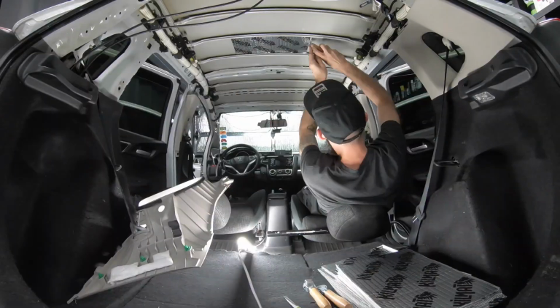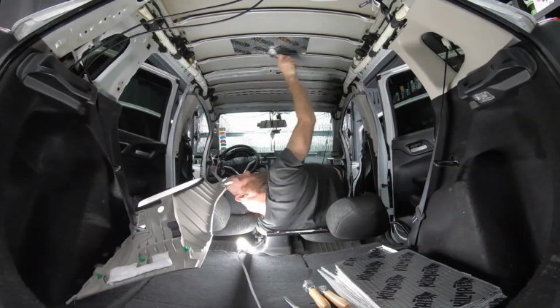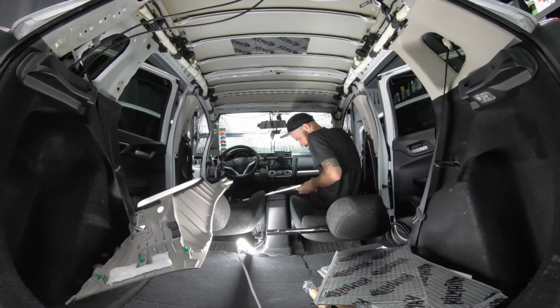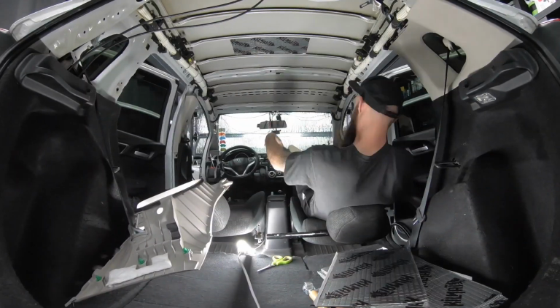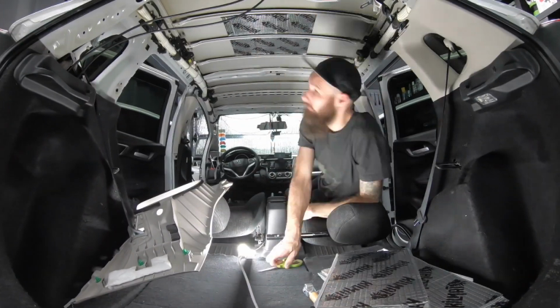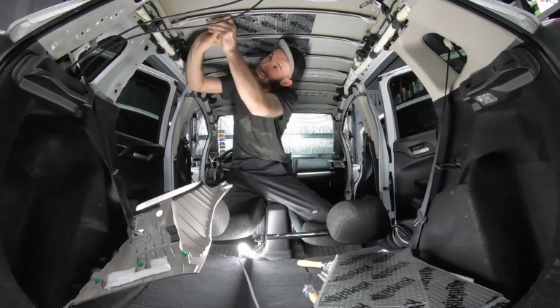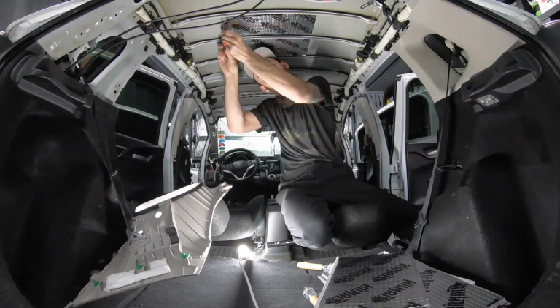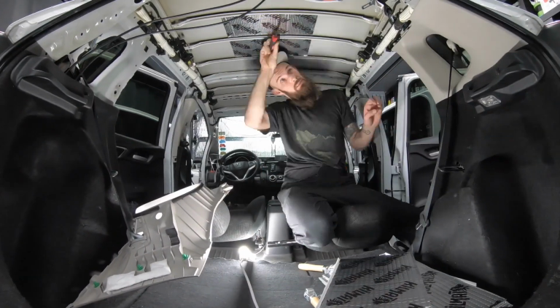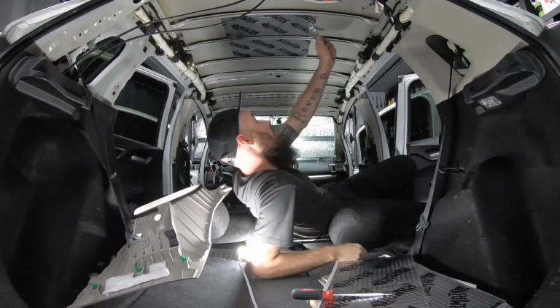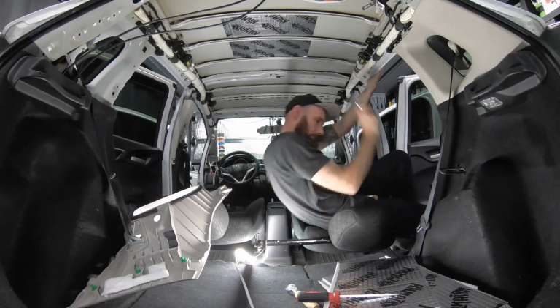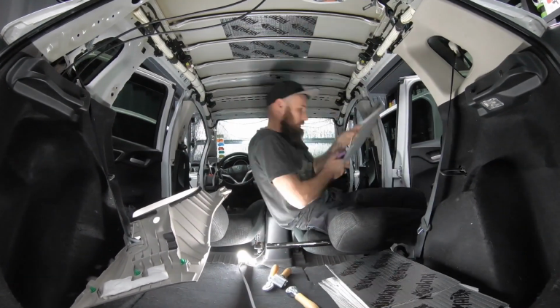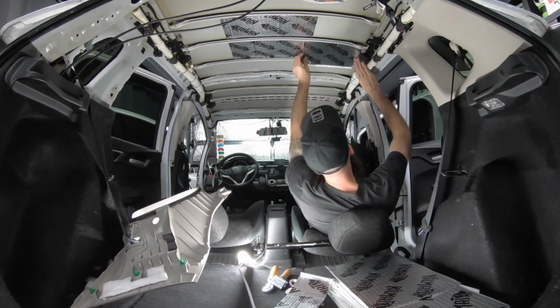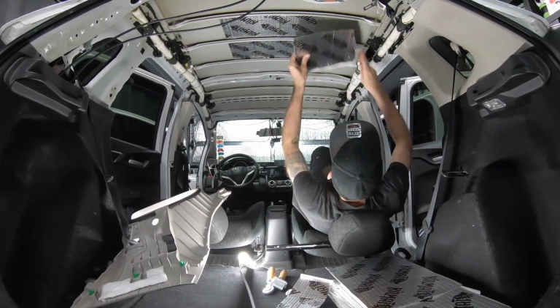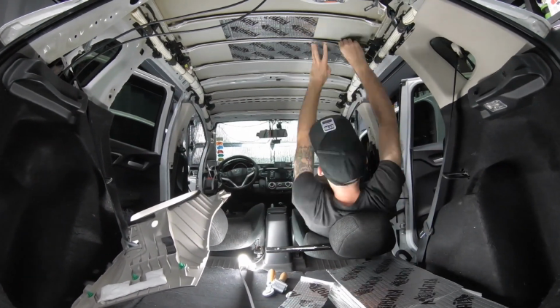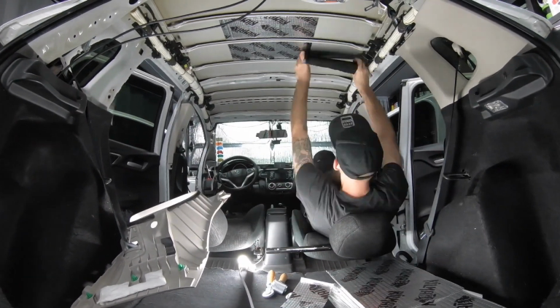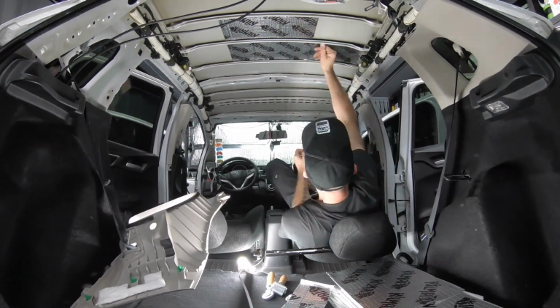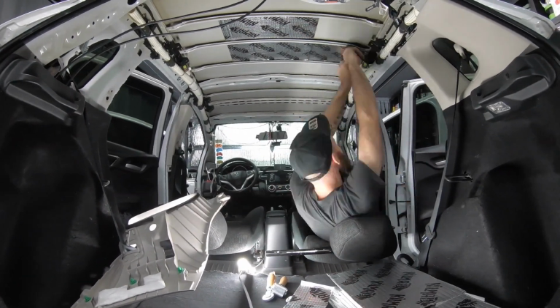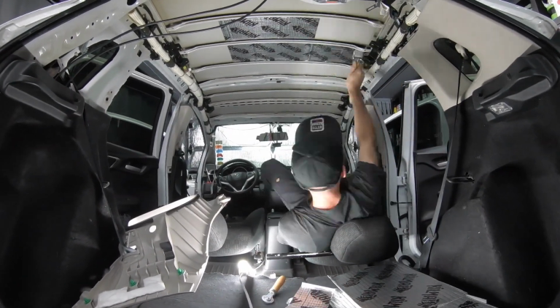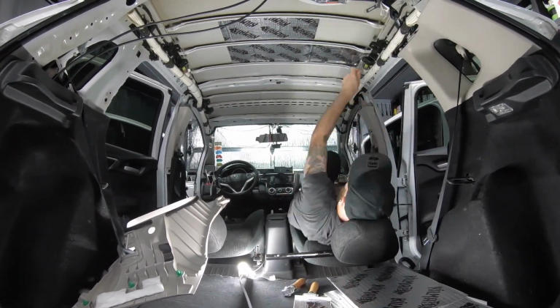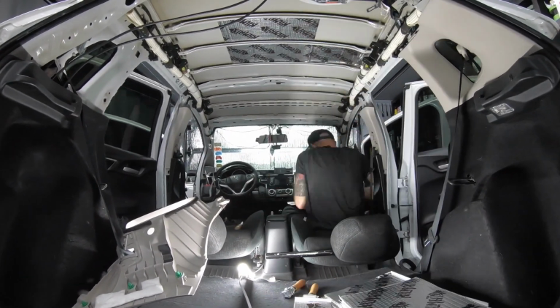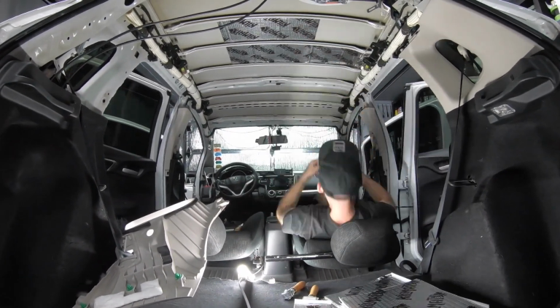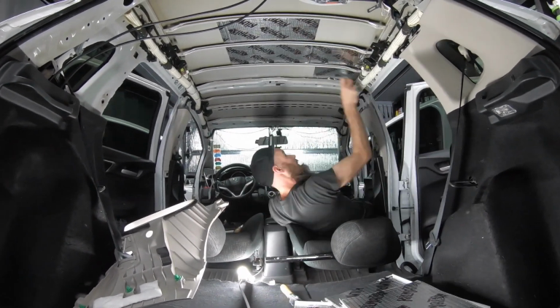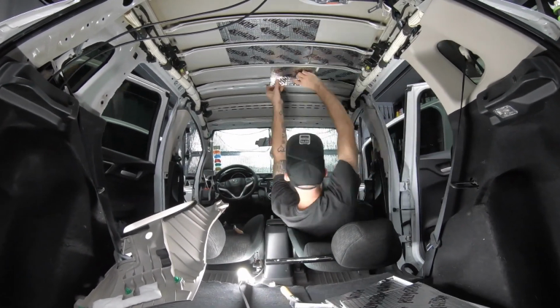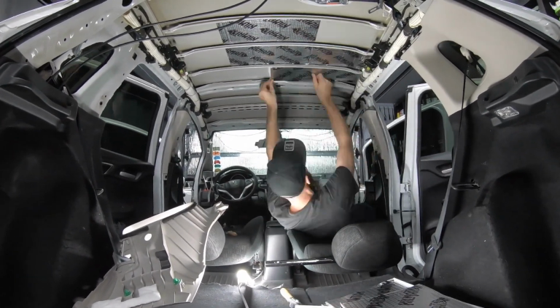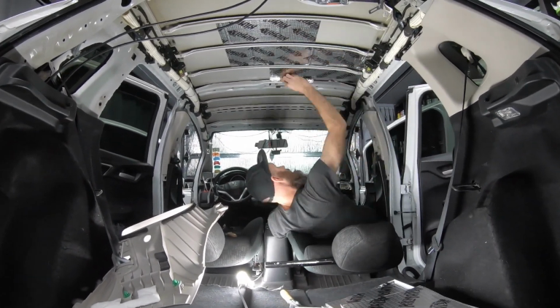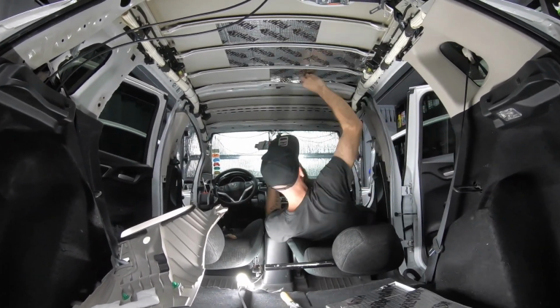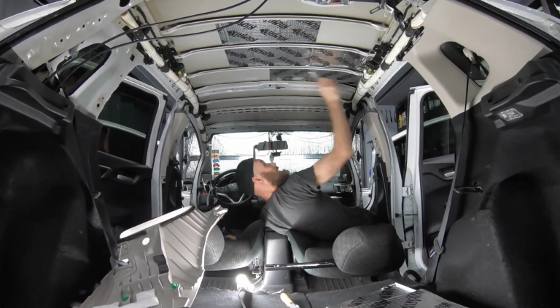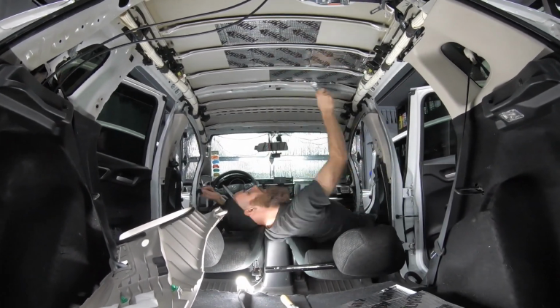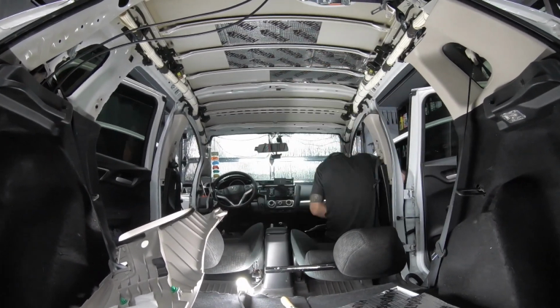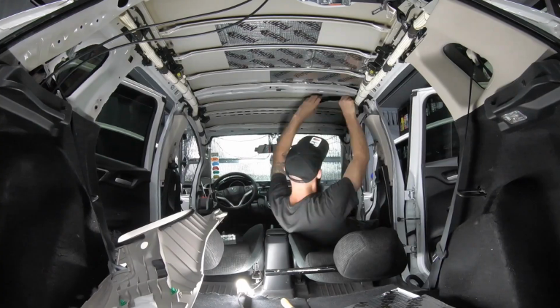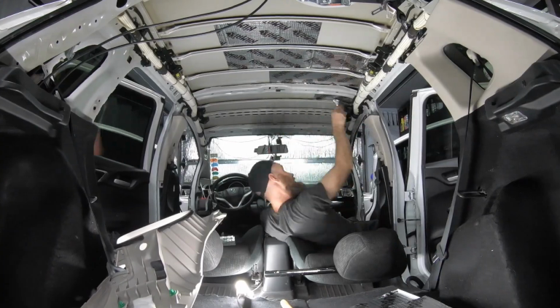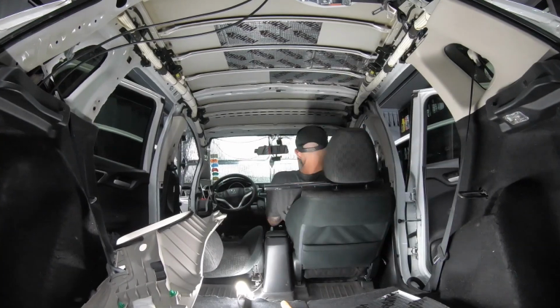Since I'm a car camper, I tested this out by heating my car up and then timing how long it took to drop off to a certain temperature.